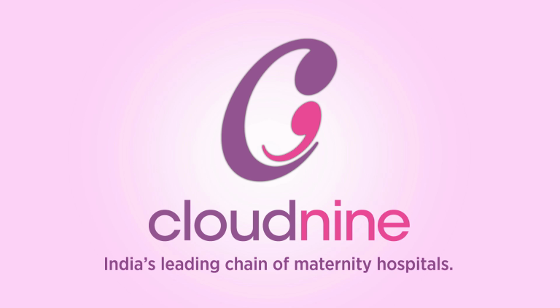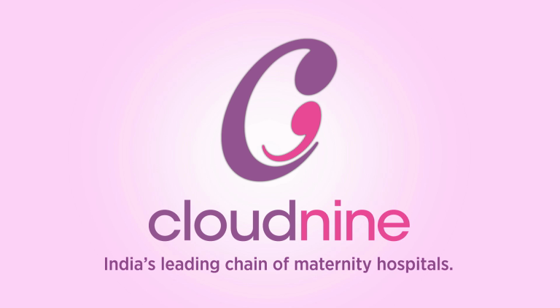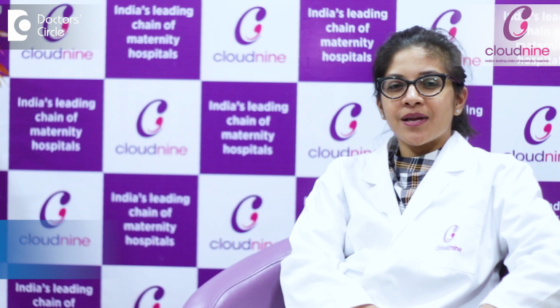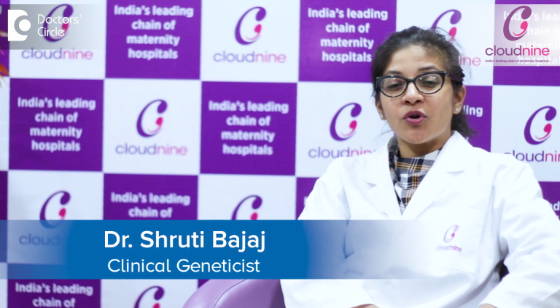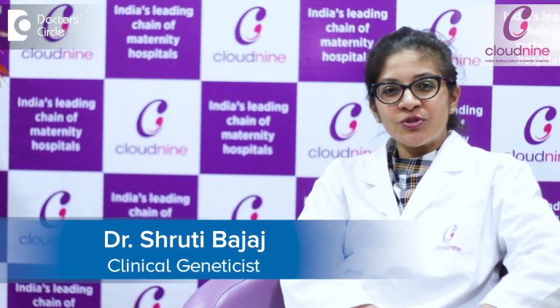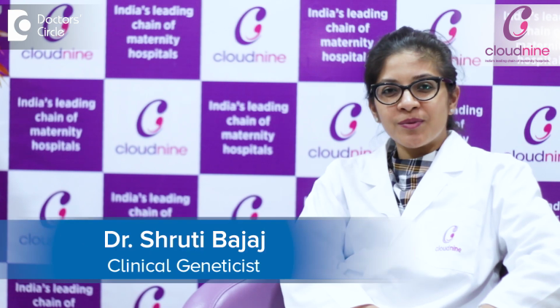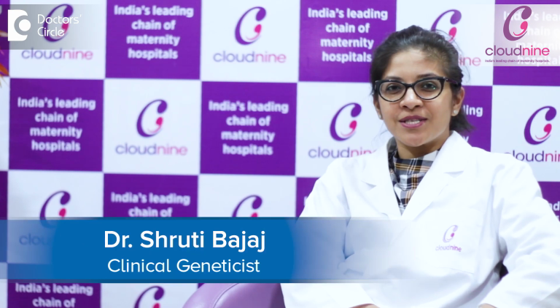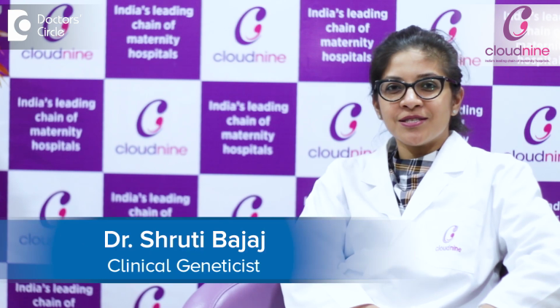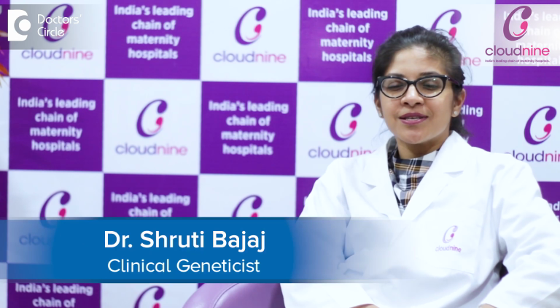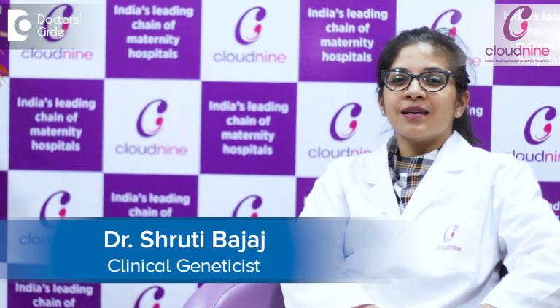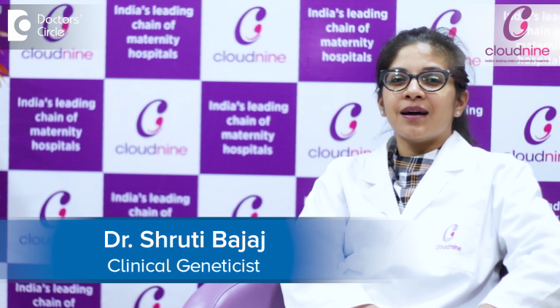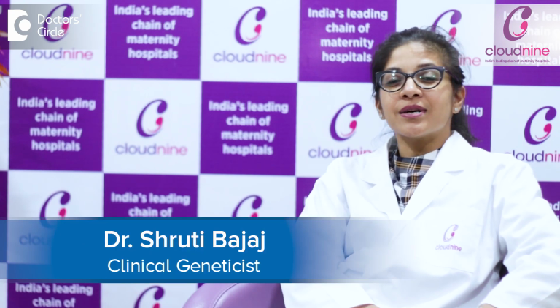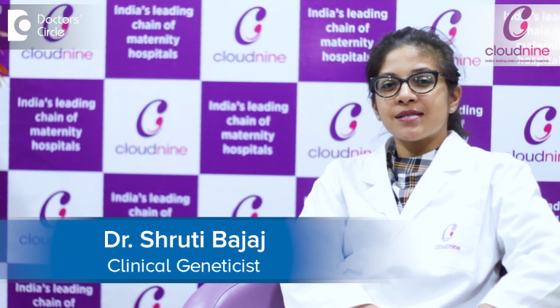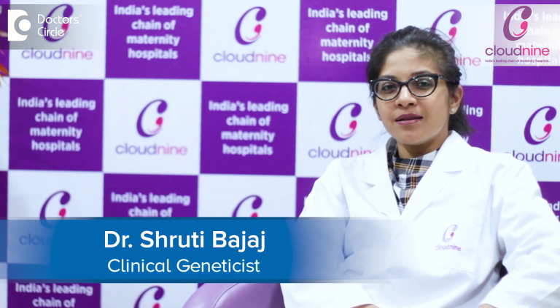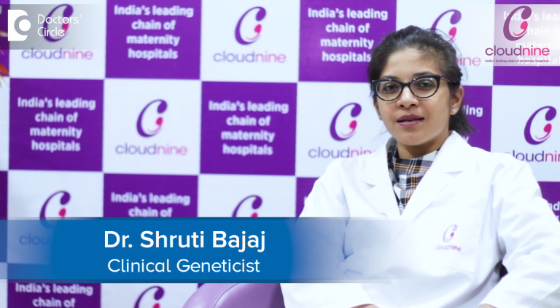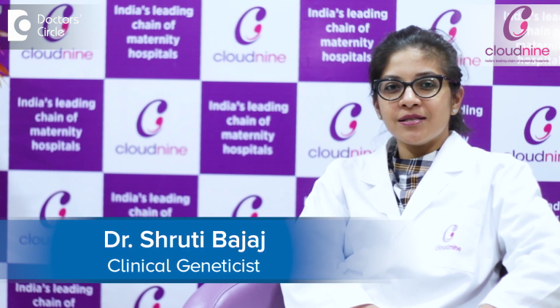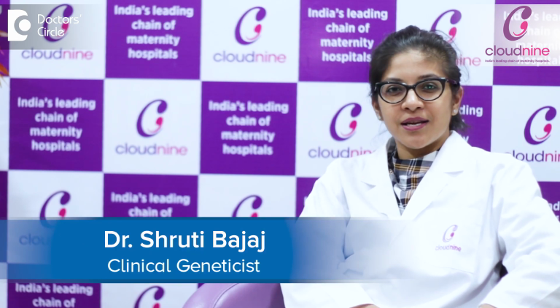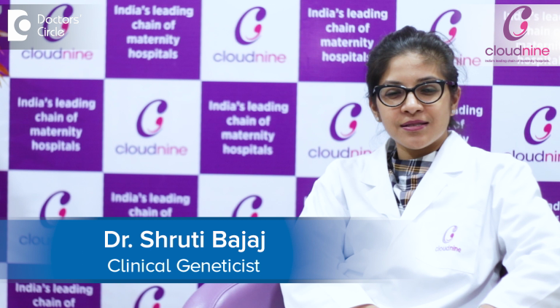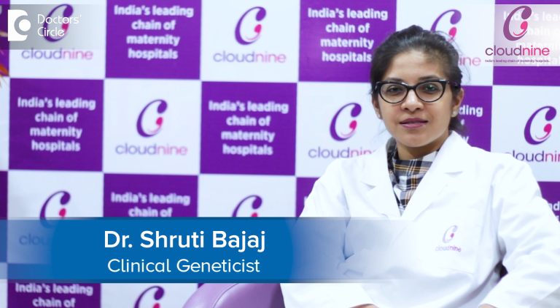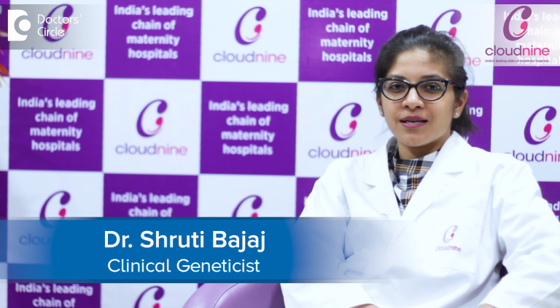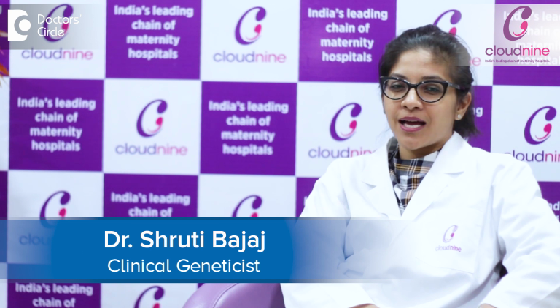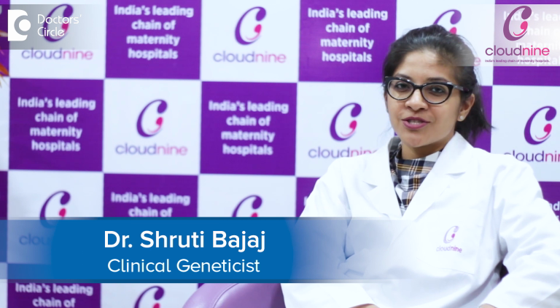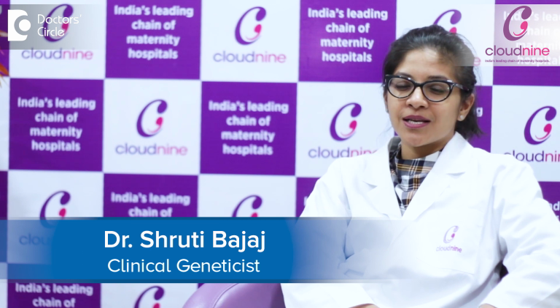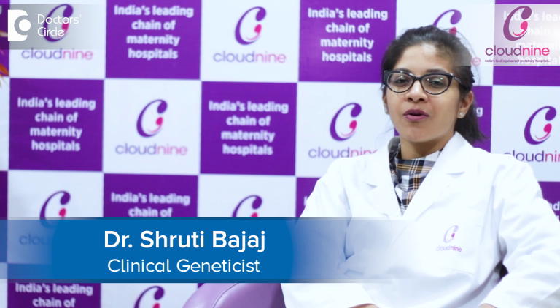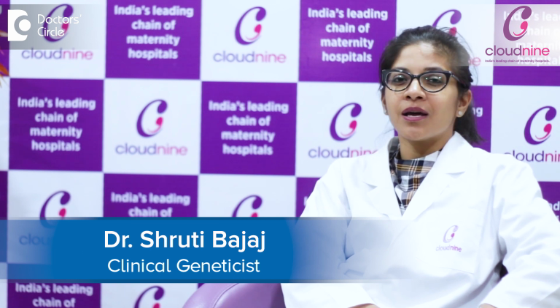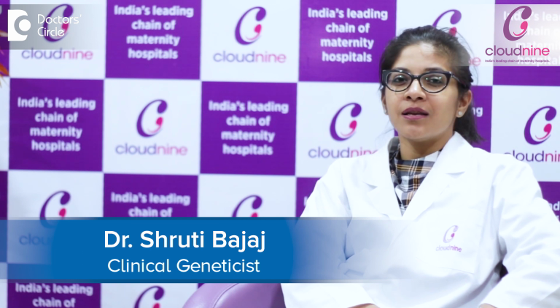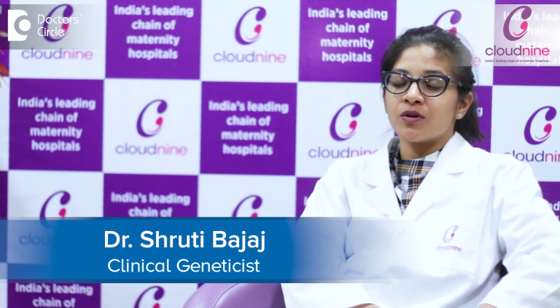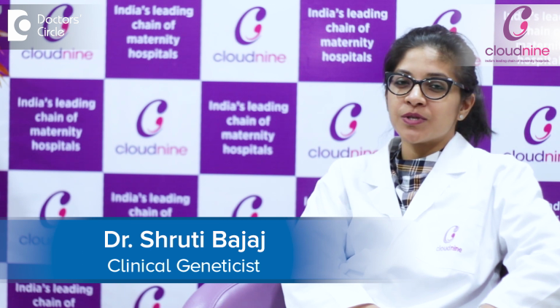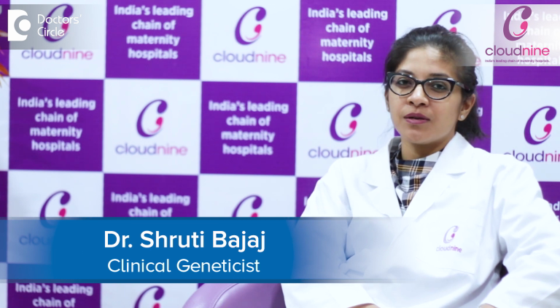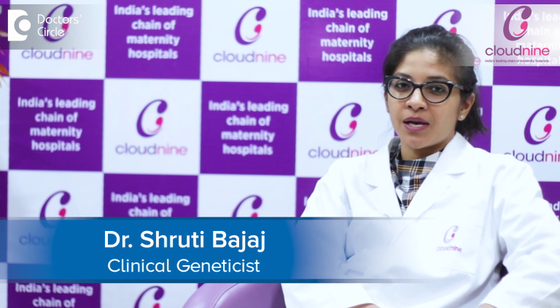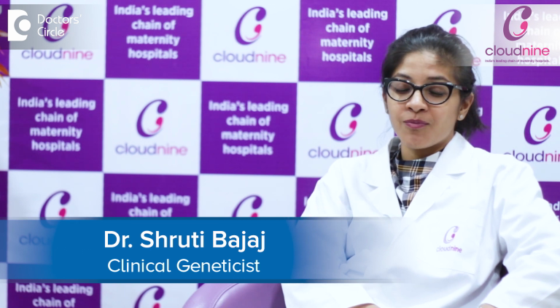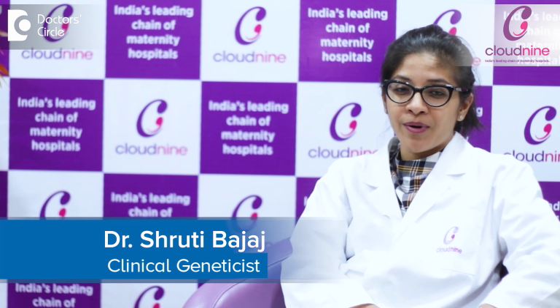I'm Dr. Shruti Bhajaj. I'm a consultant clinical geneticist attached at Cloud9 Hospital Mallard, Mumbai.